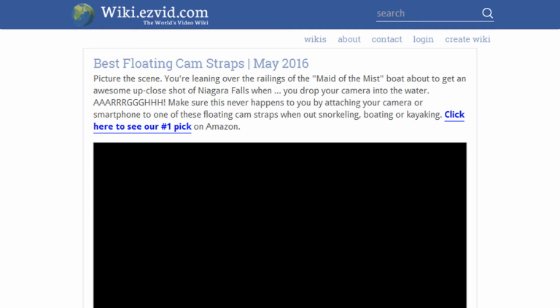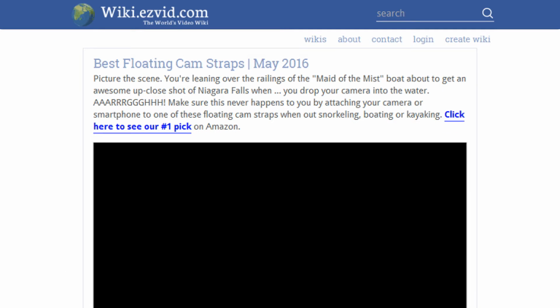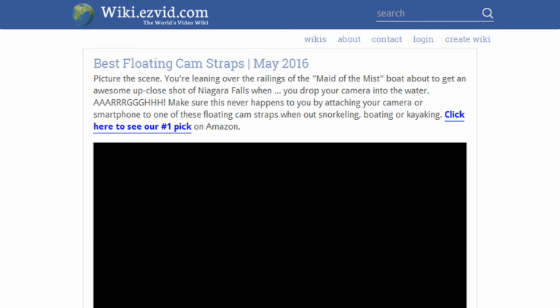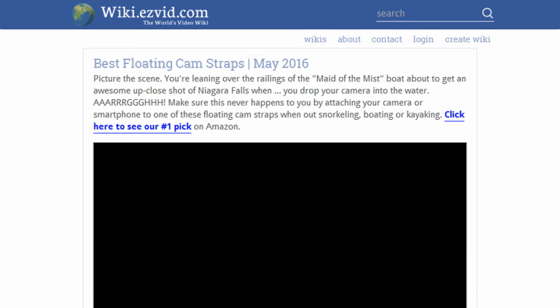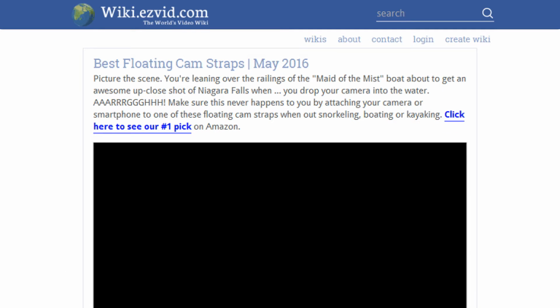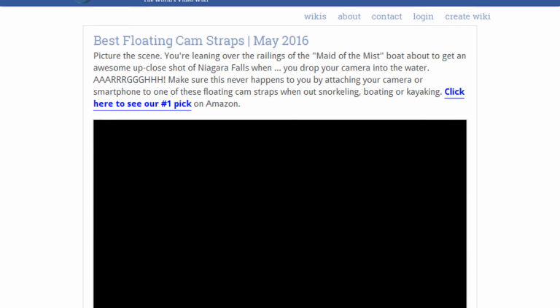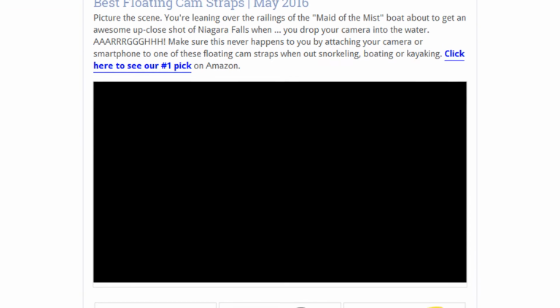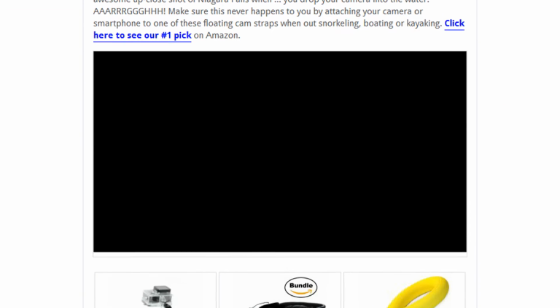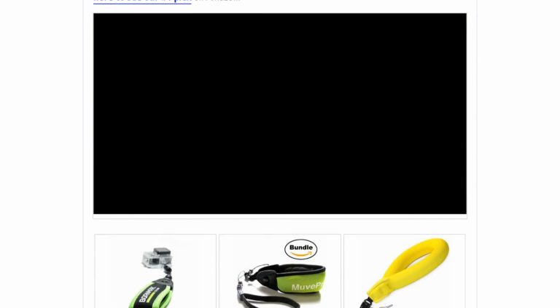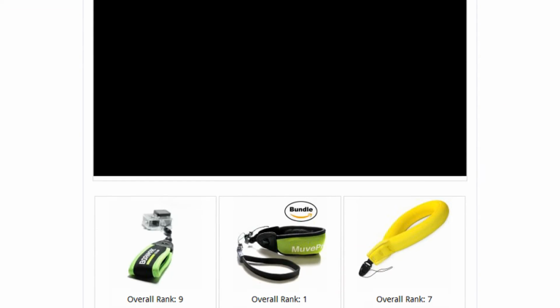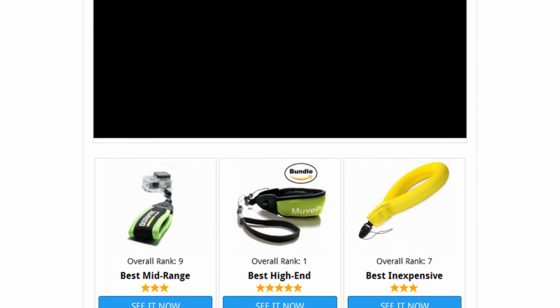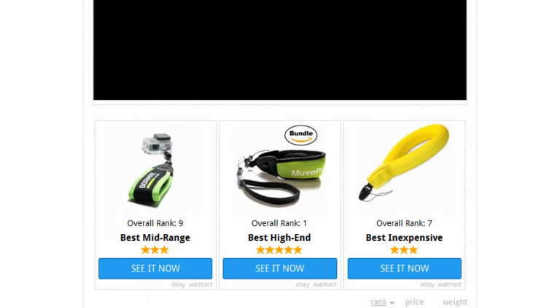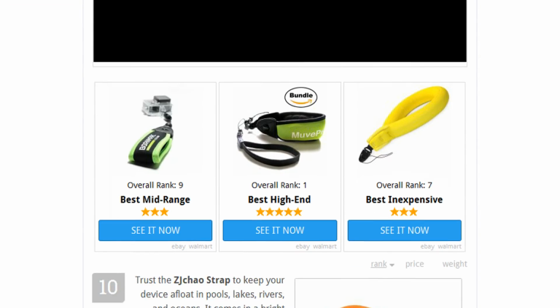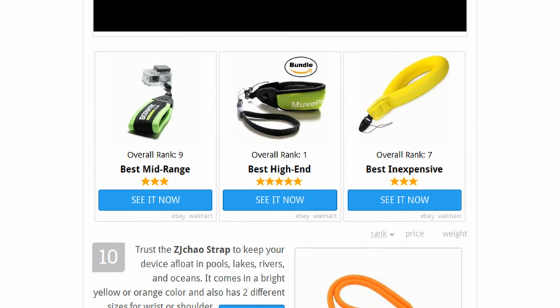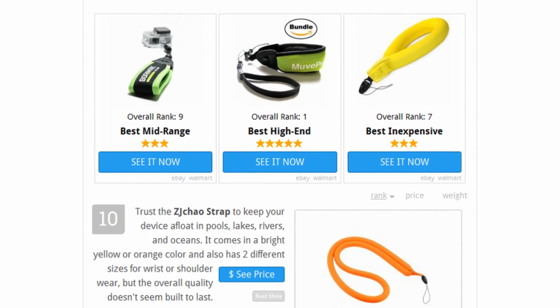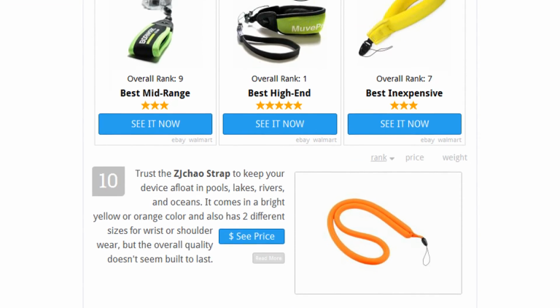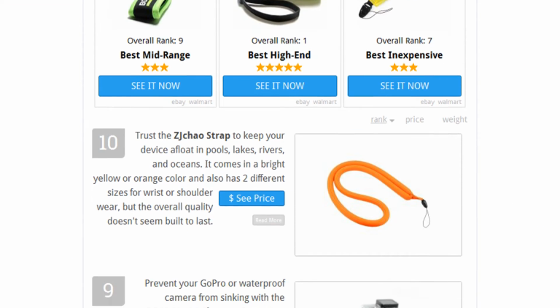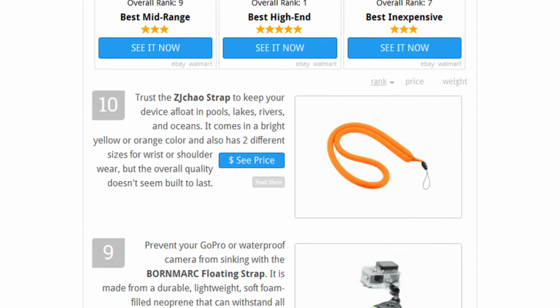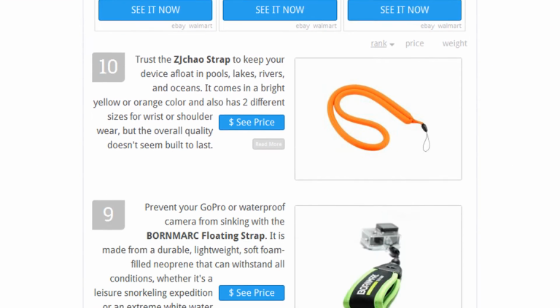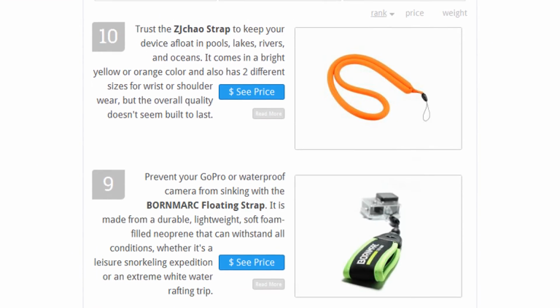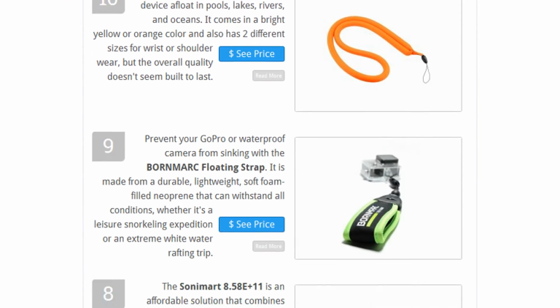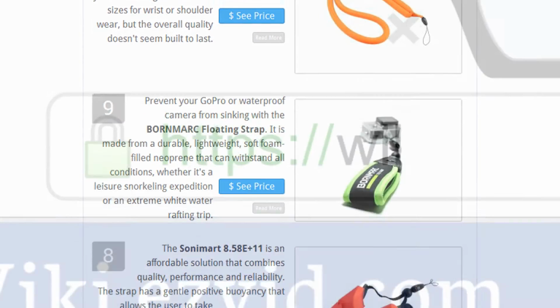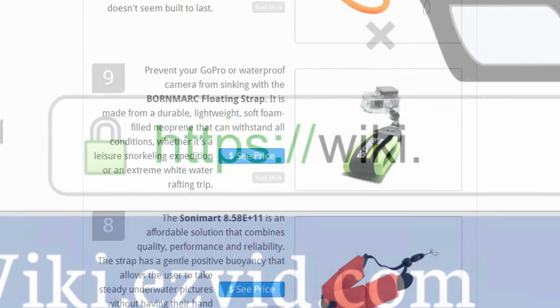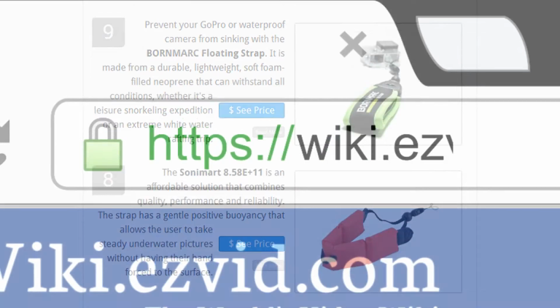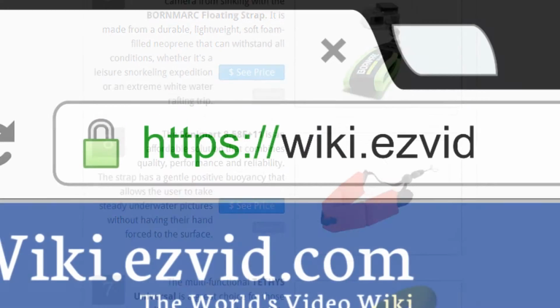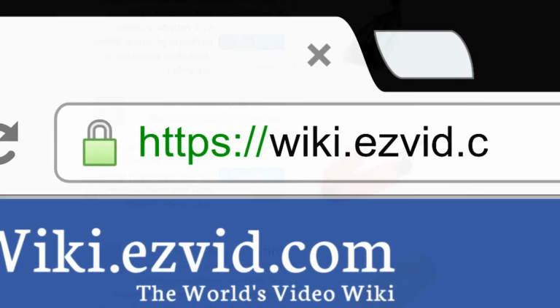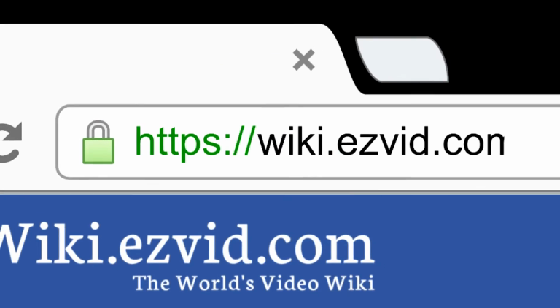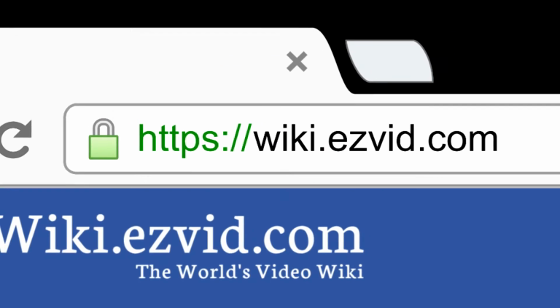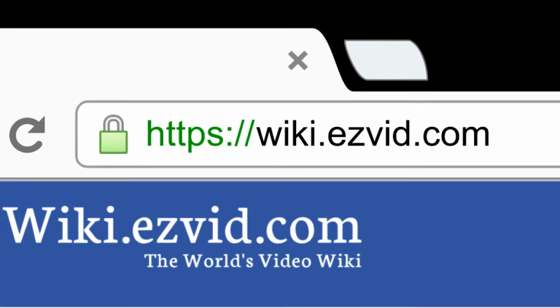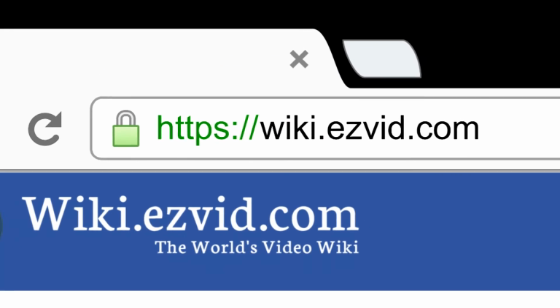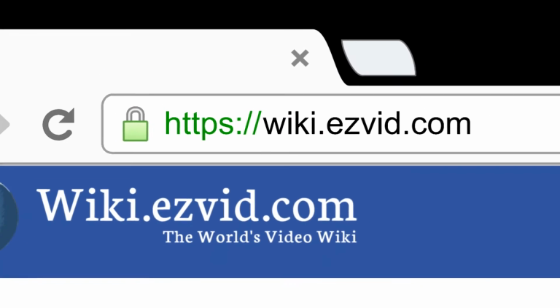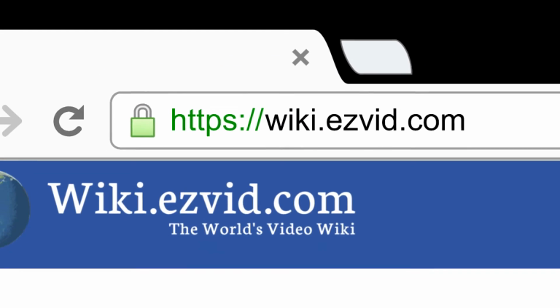To see all this stuff, go to wiki.easyvid.com and search for floating cam straps or click beneath this video.